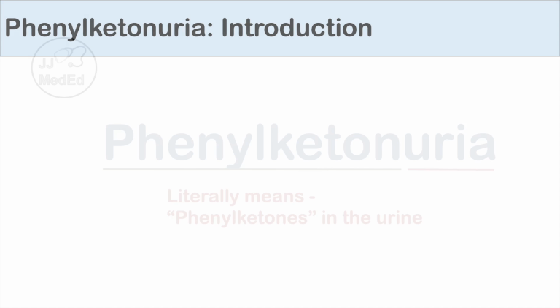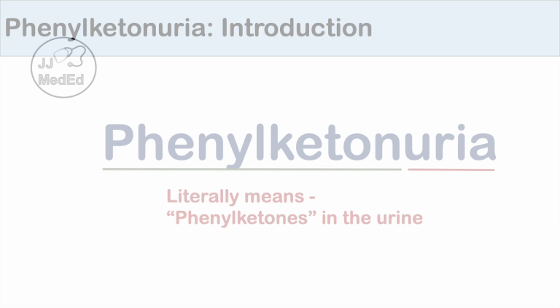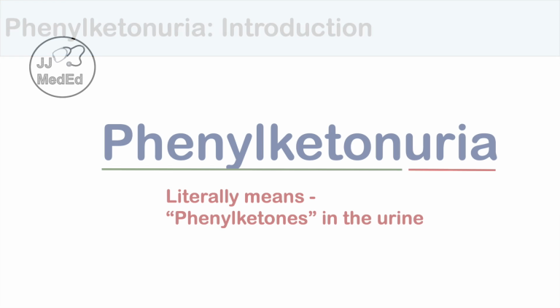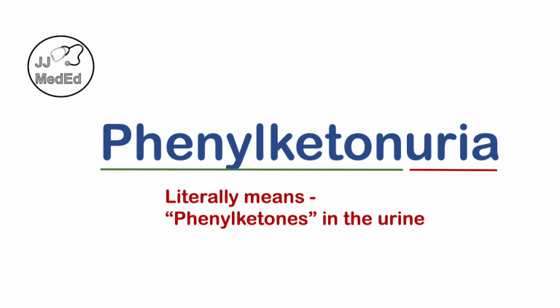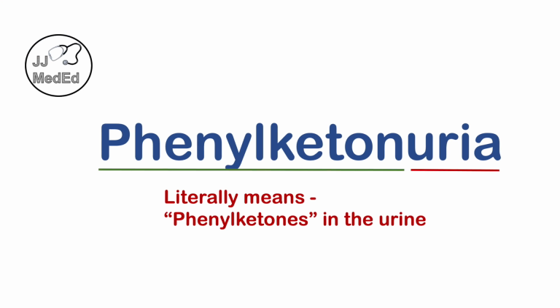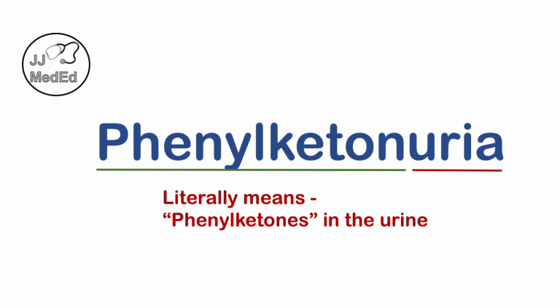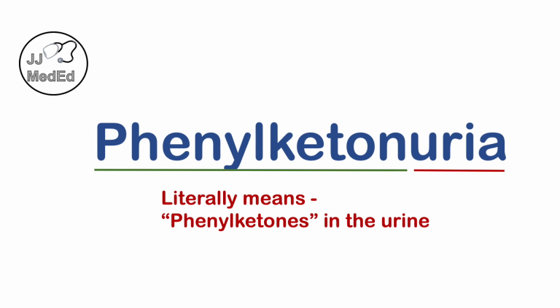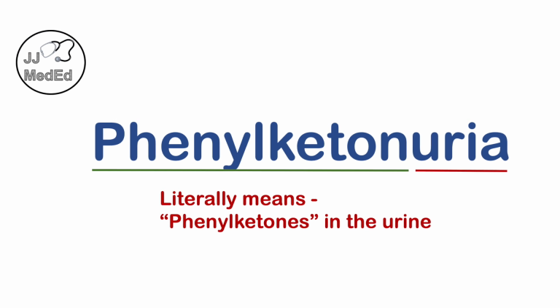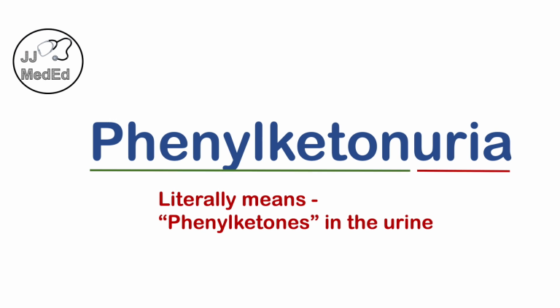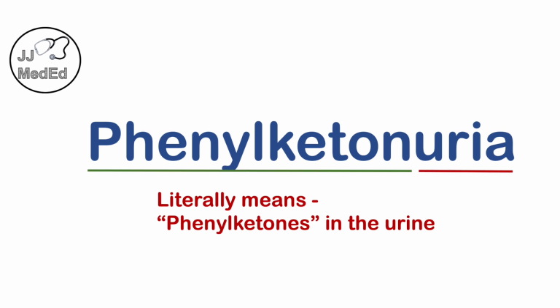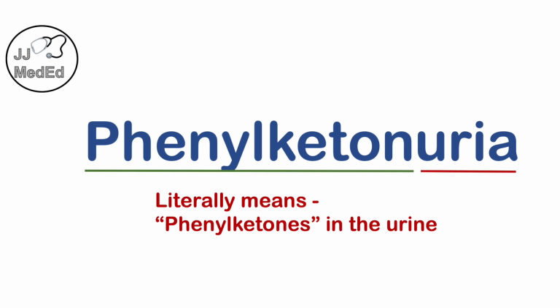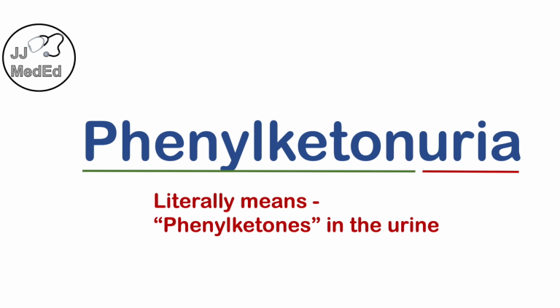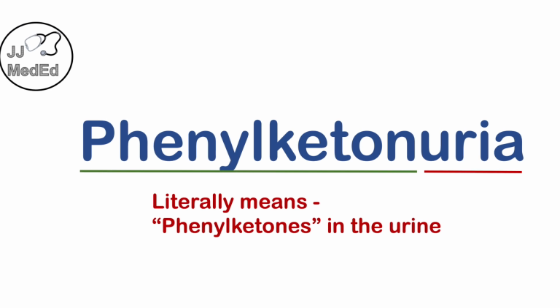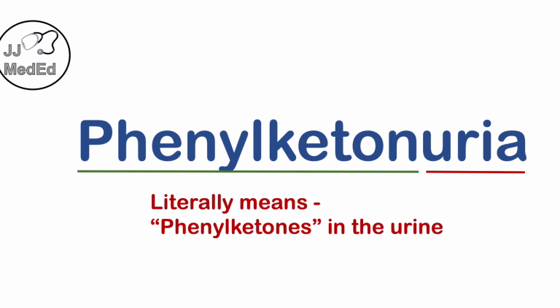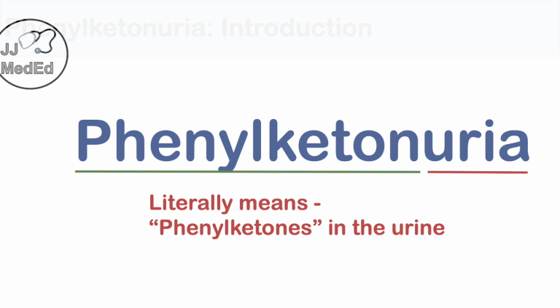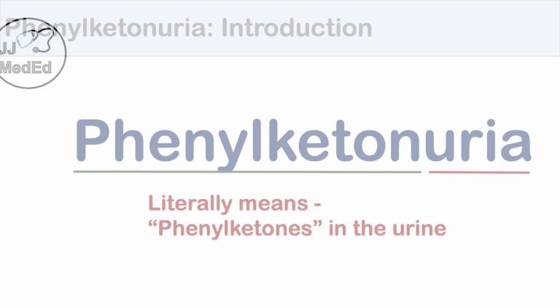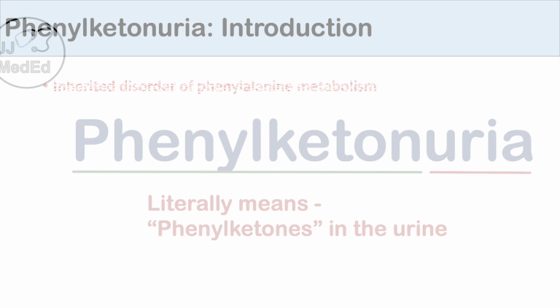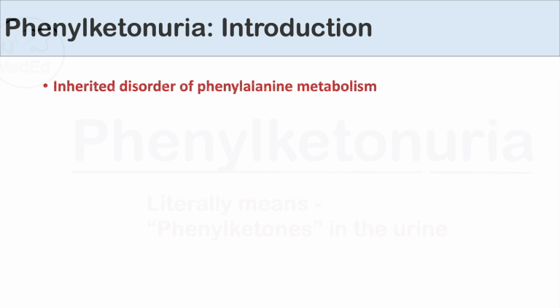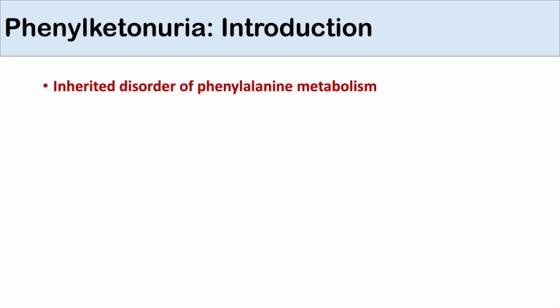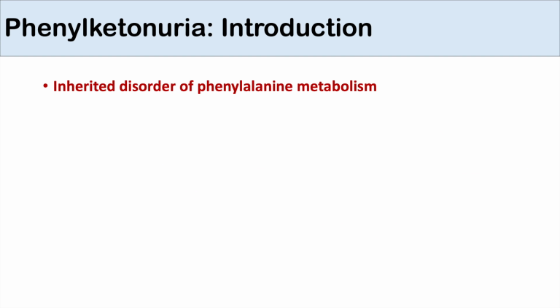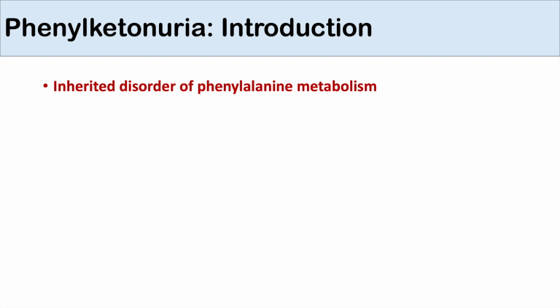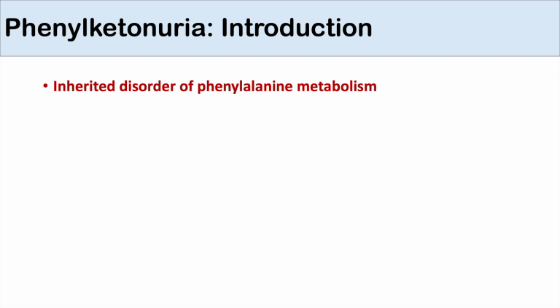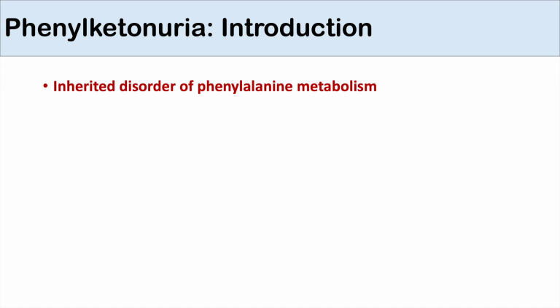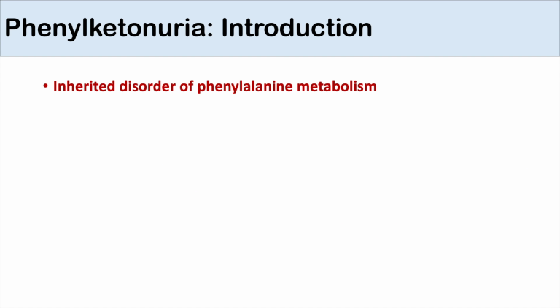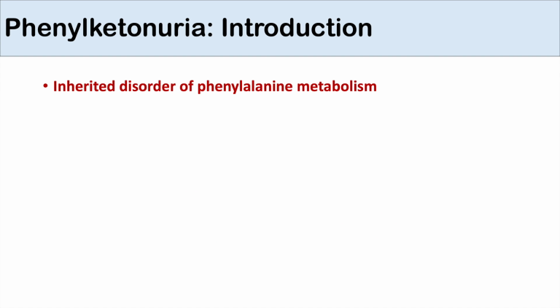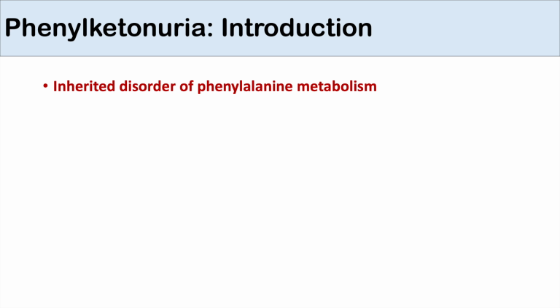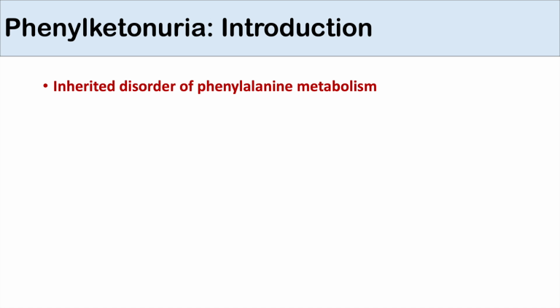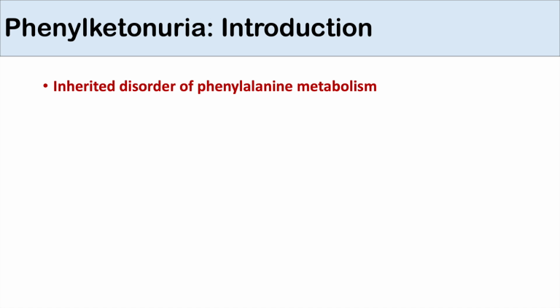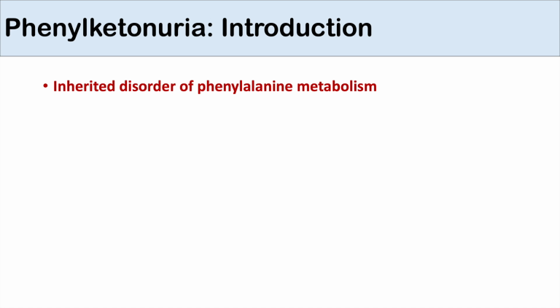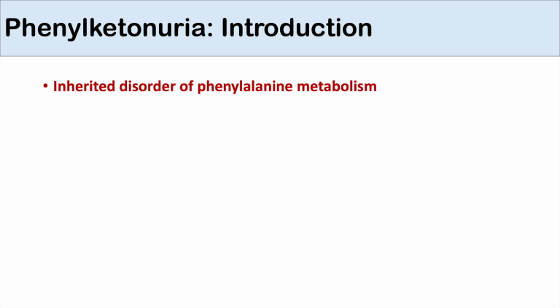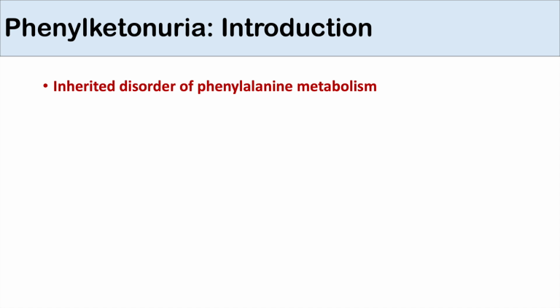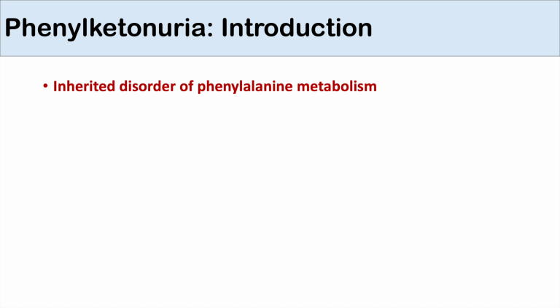Hey everyone, this lesson is on phenylketonuria. Phenylketonuria is an inherited disorder of phenylalanine metabolism.